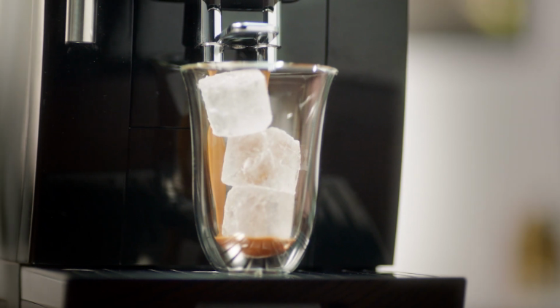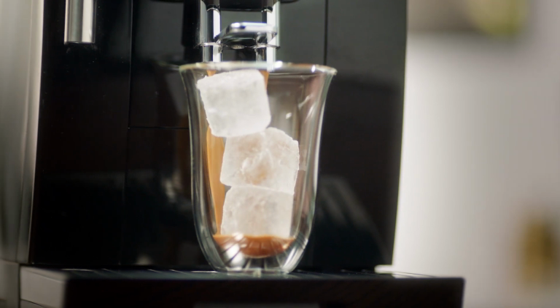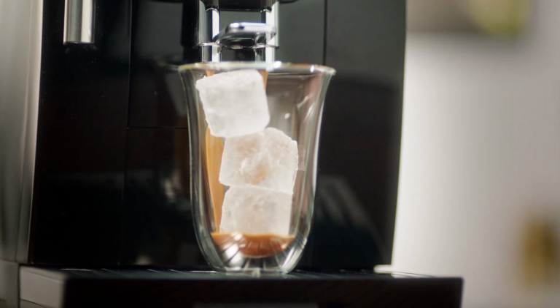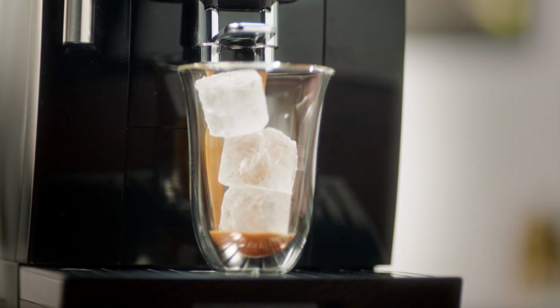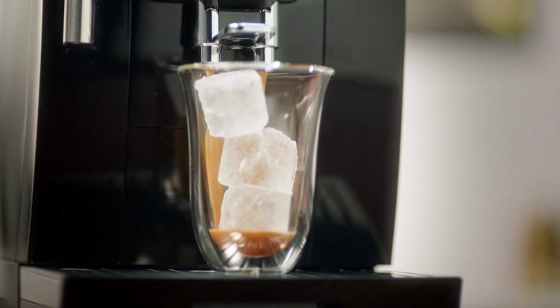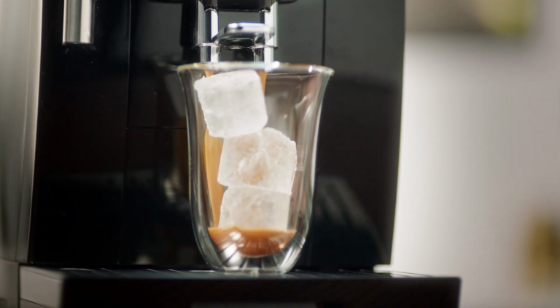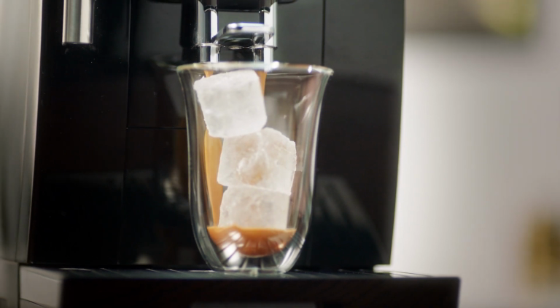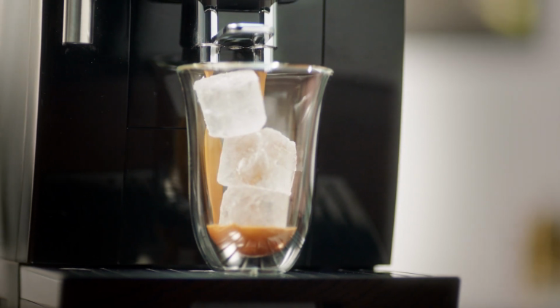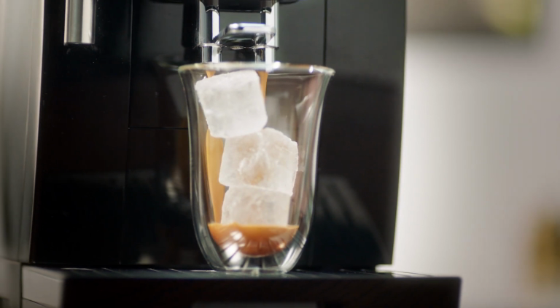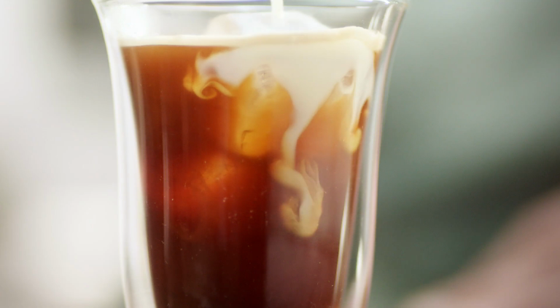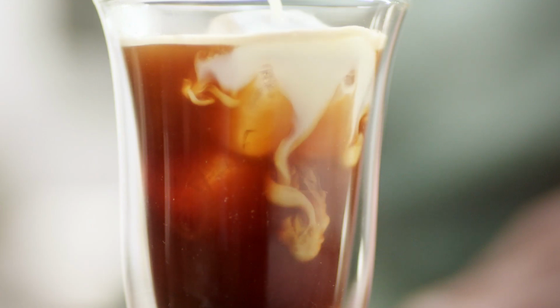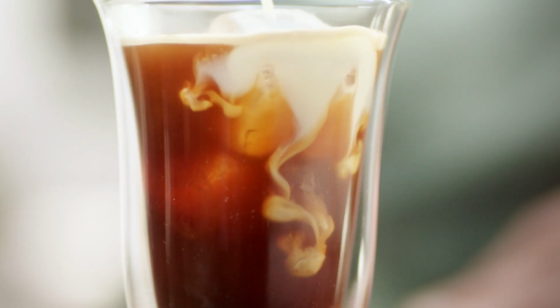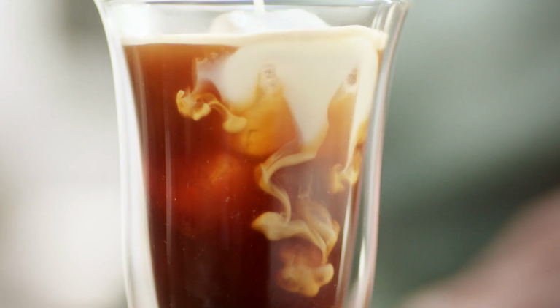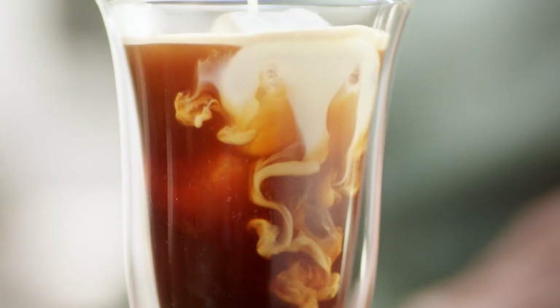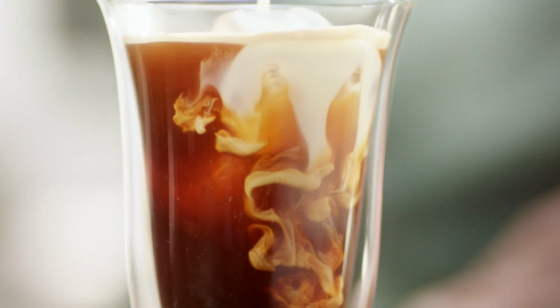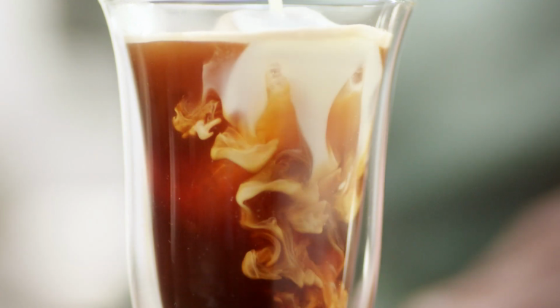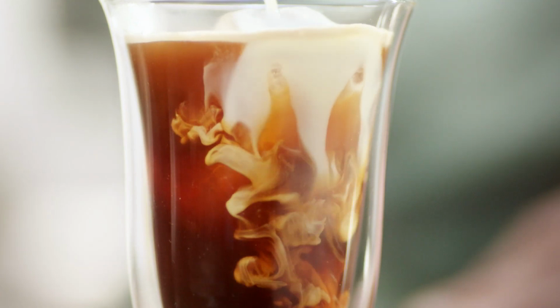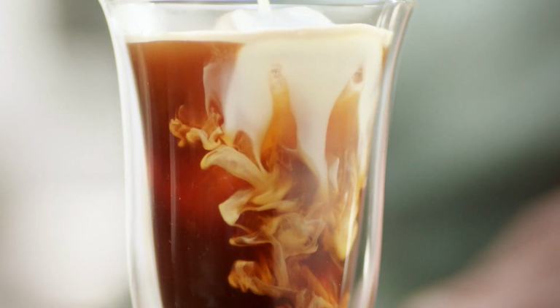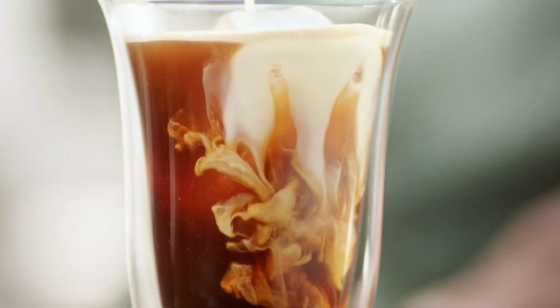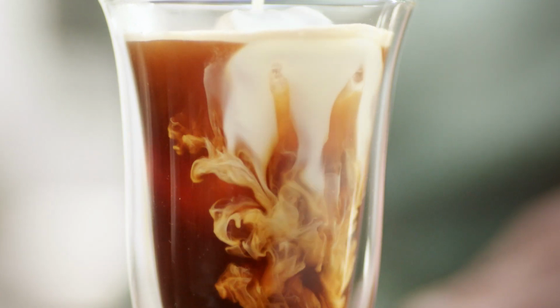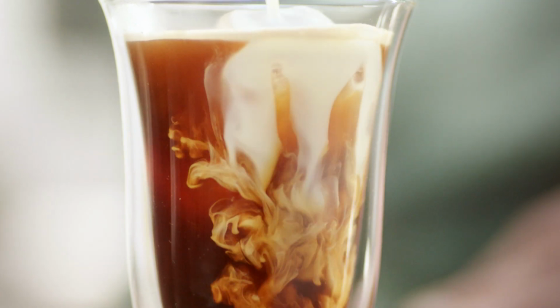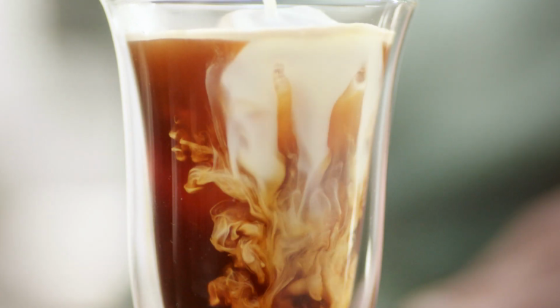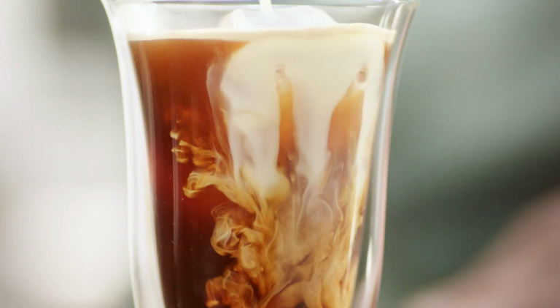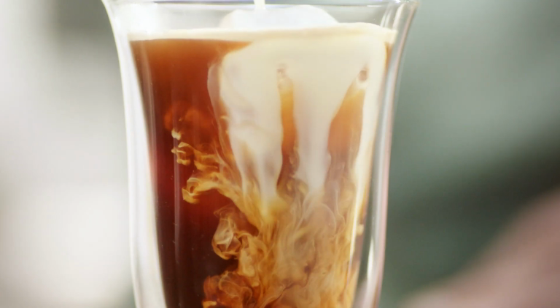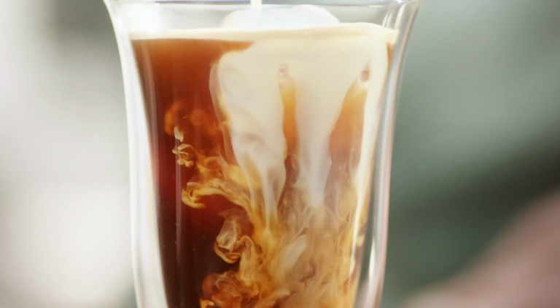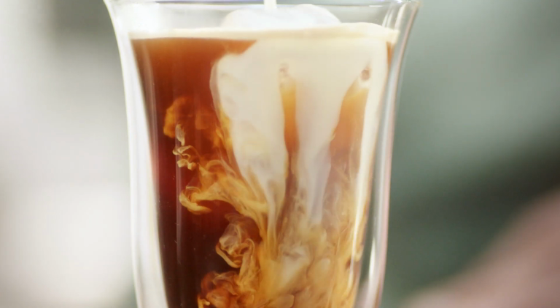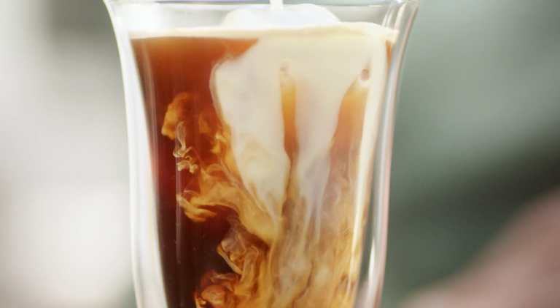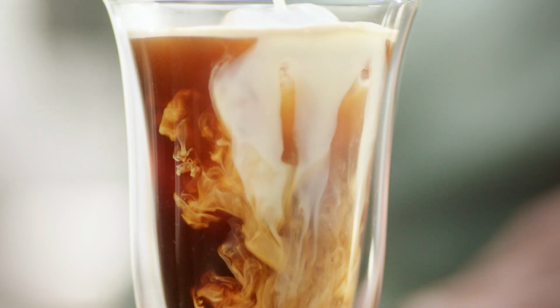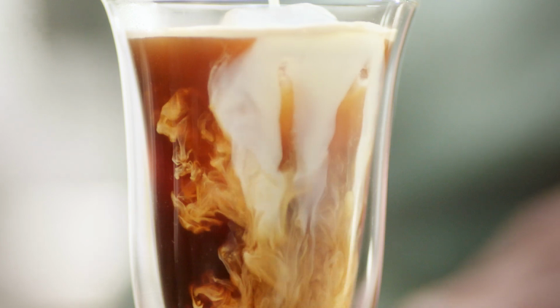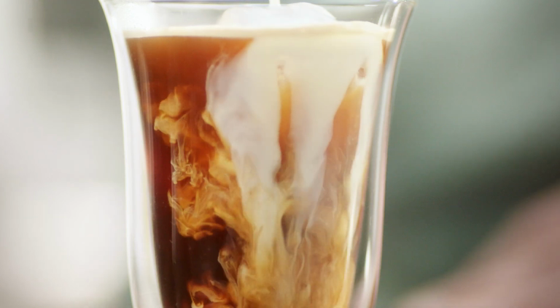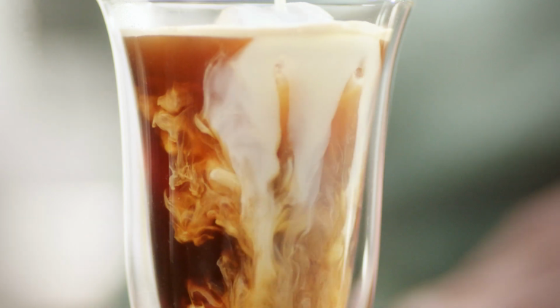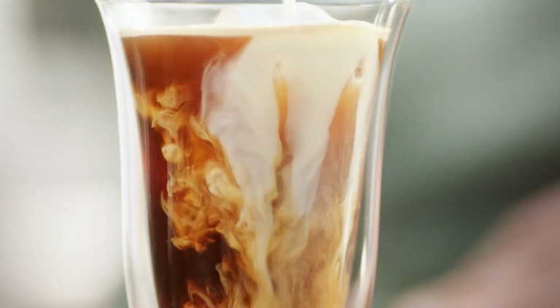Finally, you can use any type of milk, but we recommend using cold, fresh, whole milk.